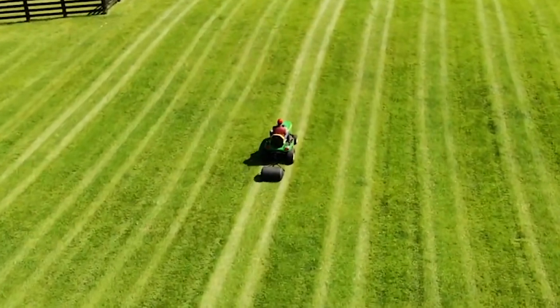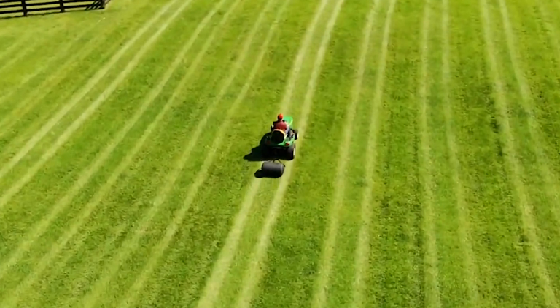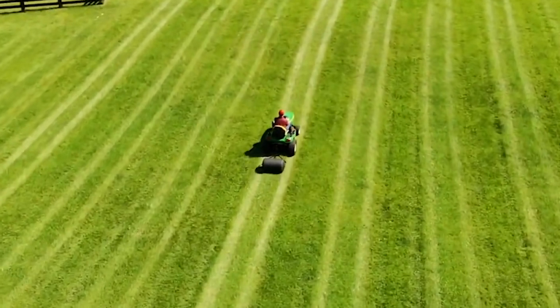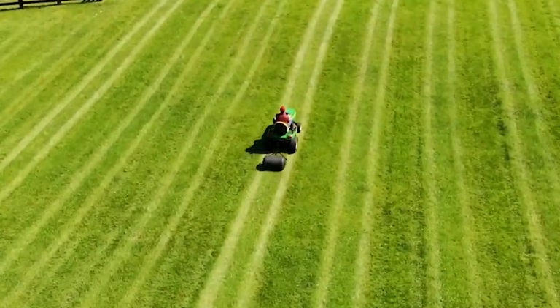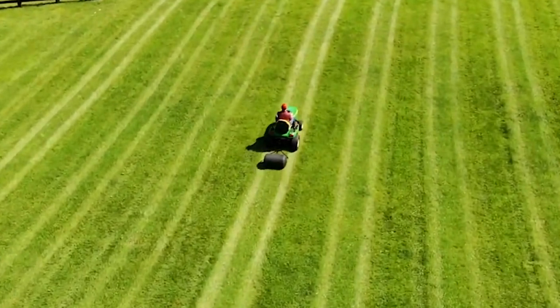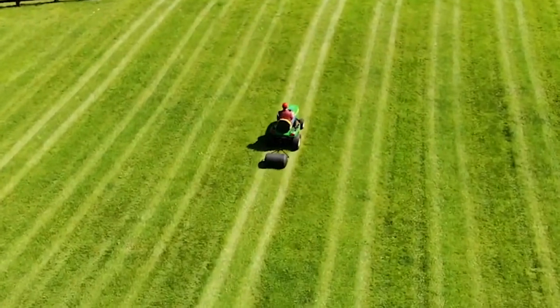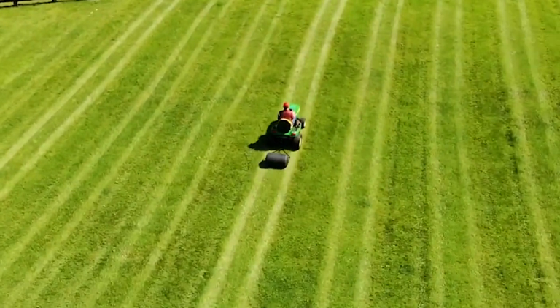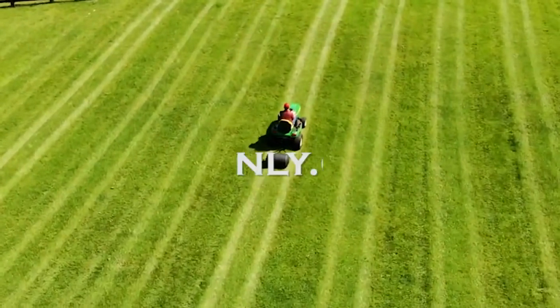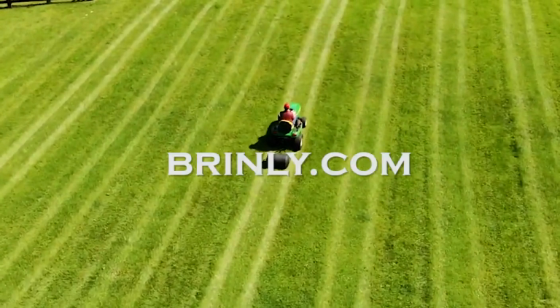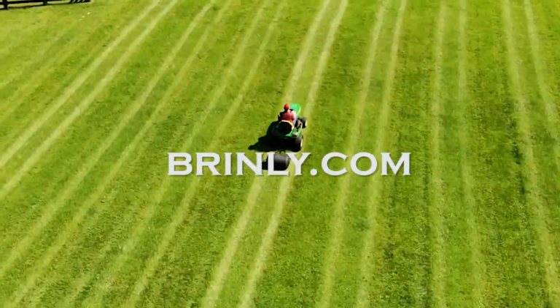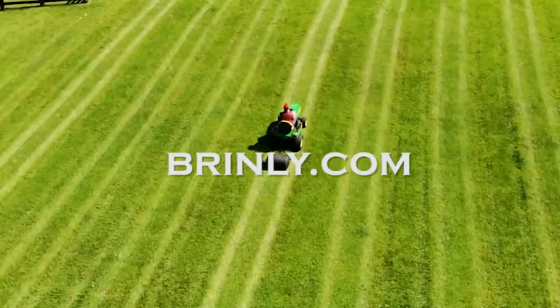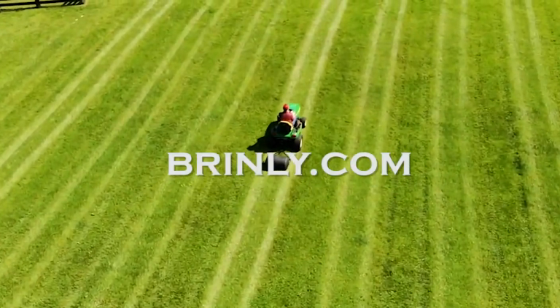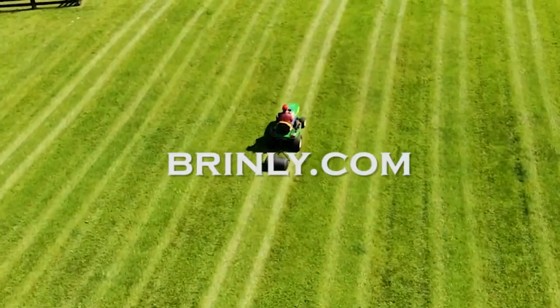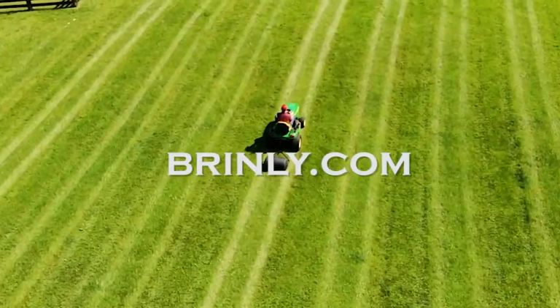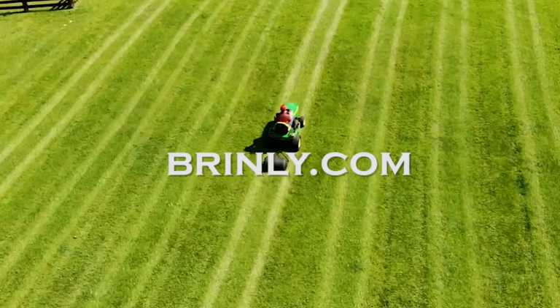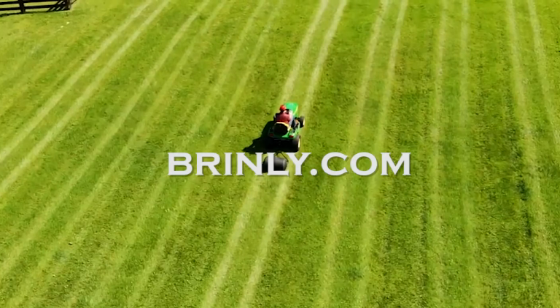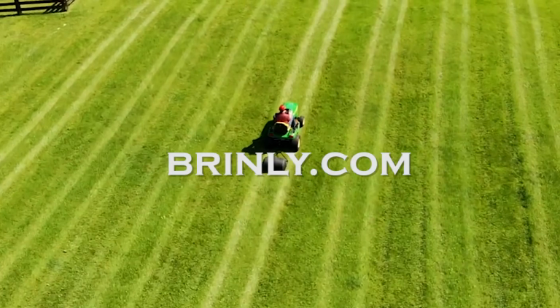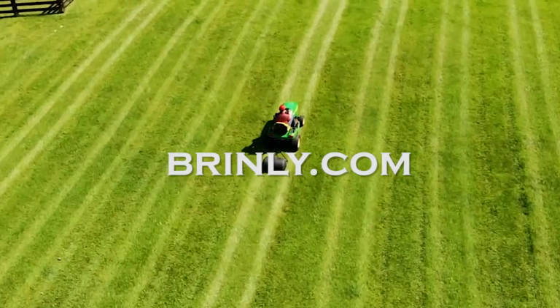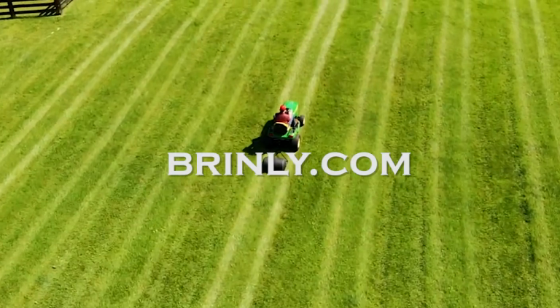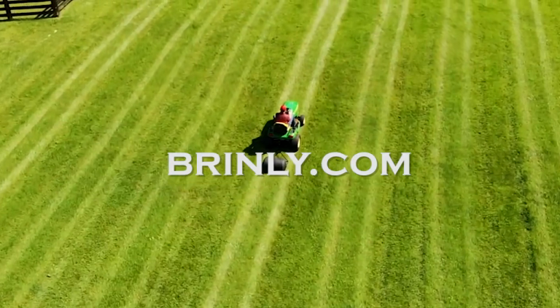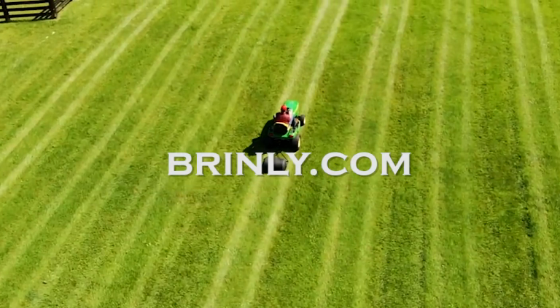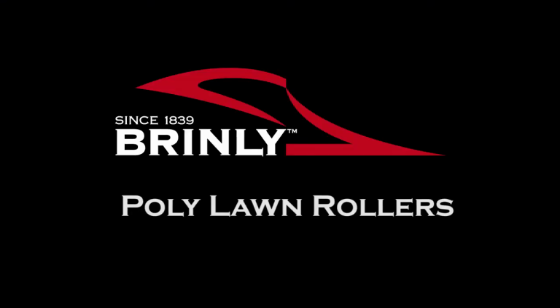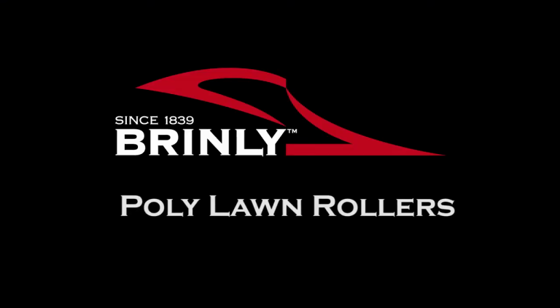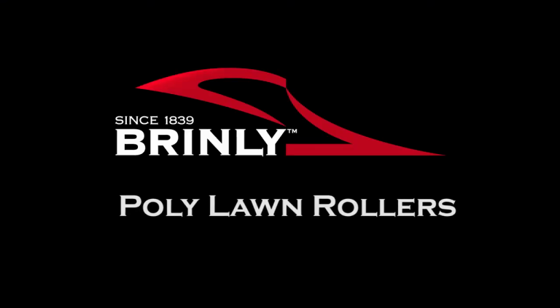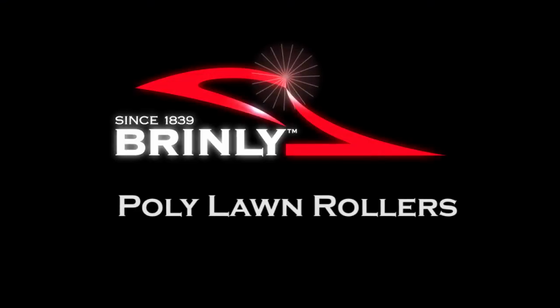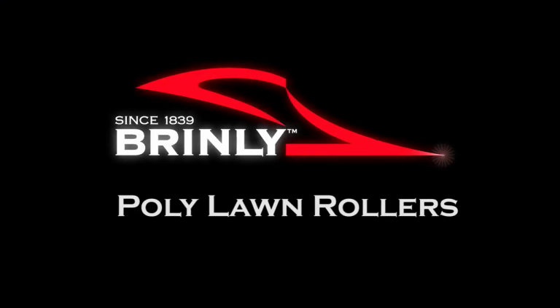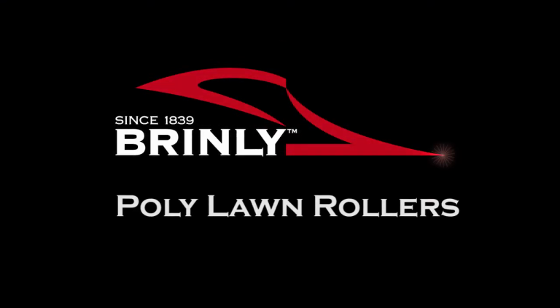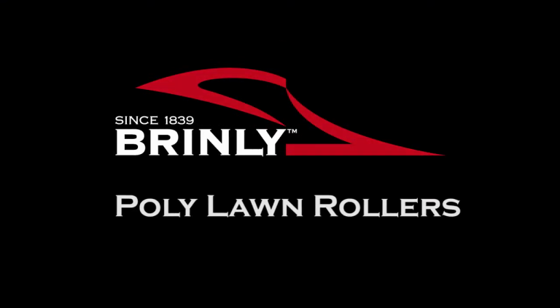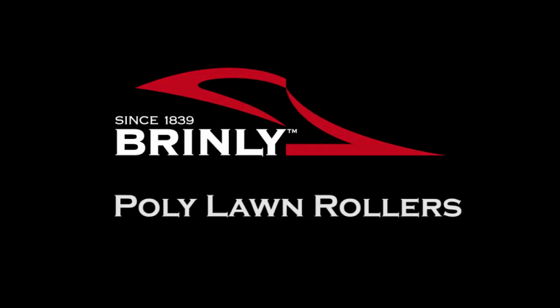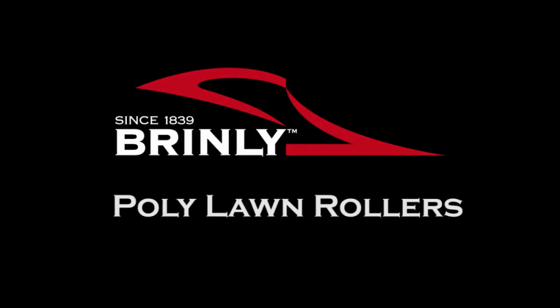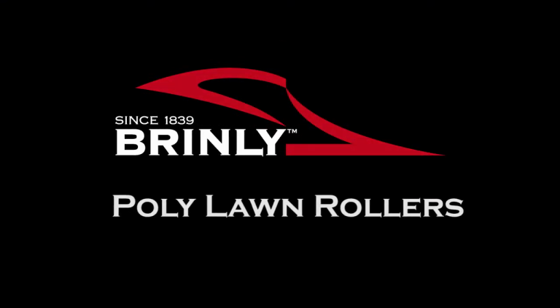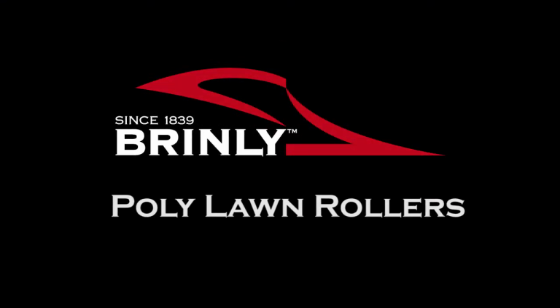For more information, visit Brinley.com. Brinley, since 1839.